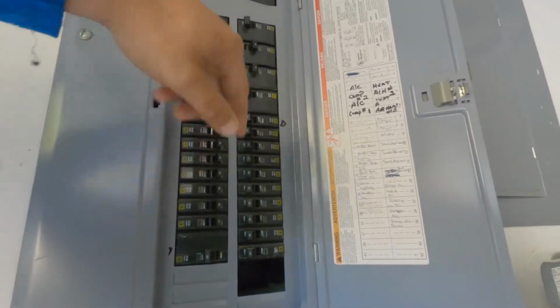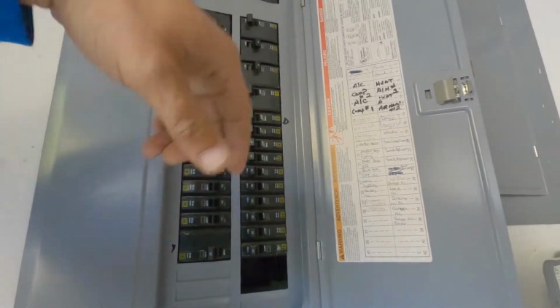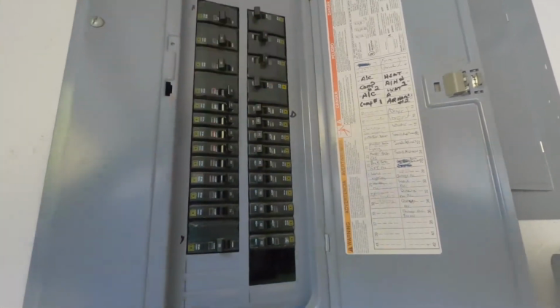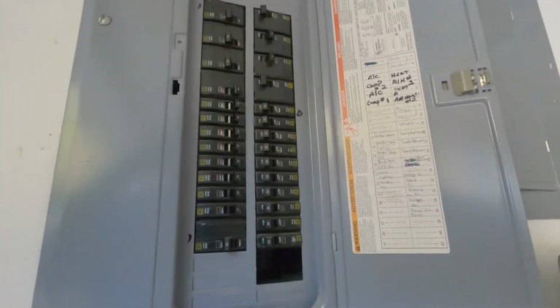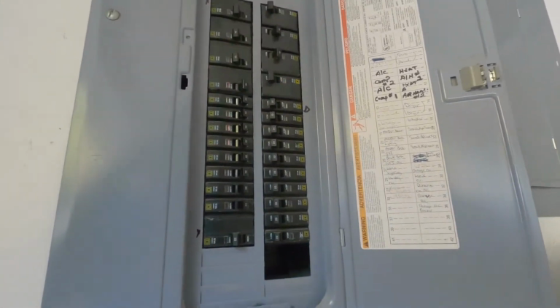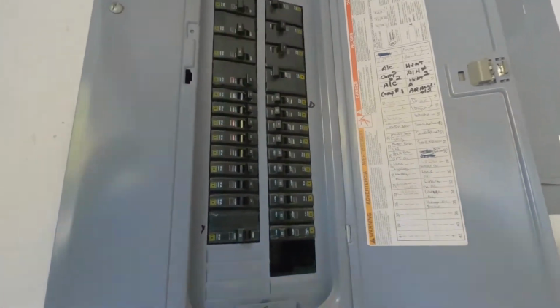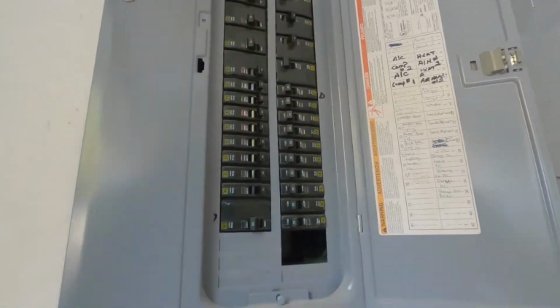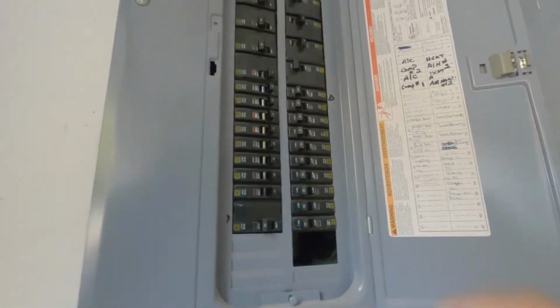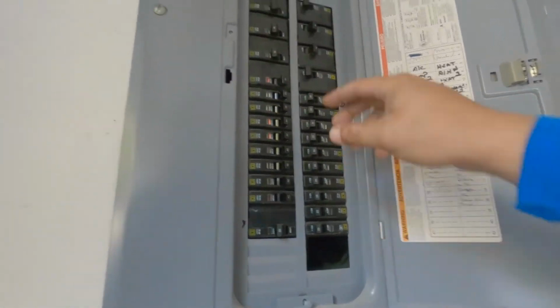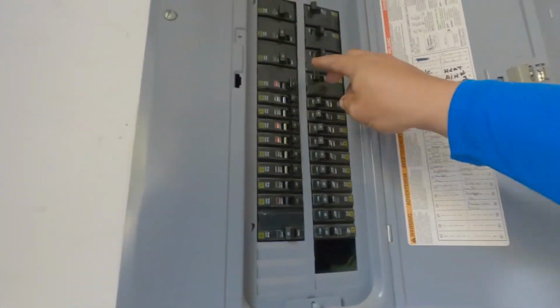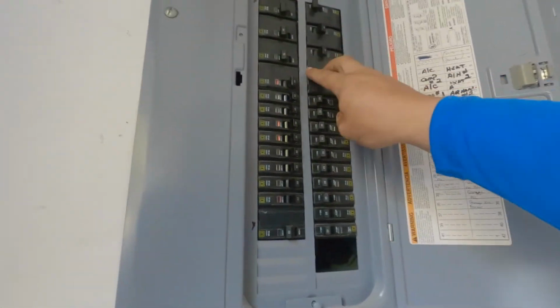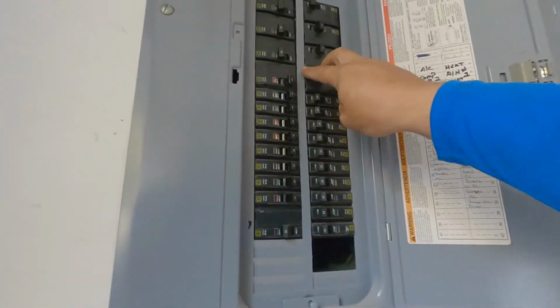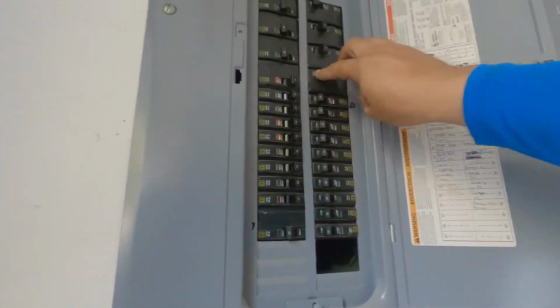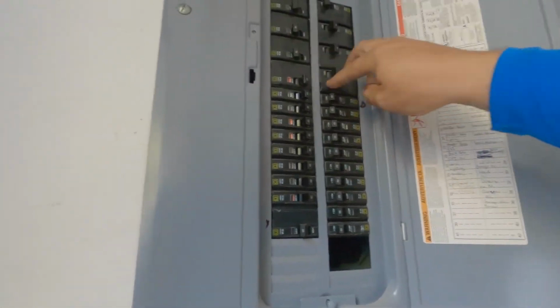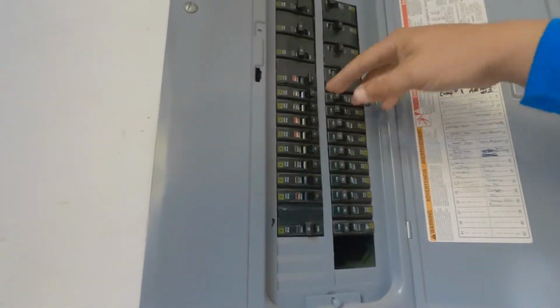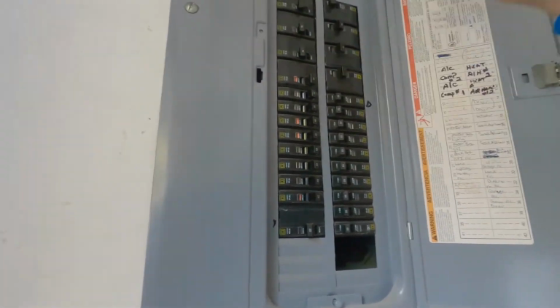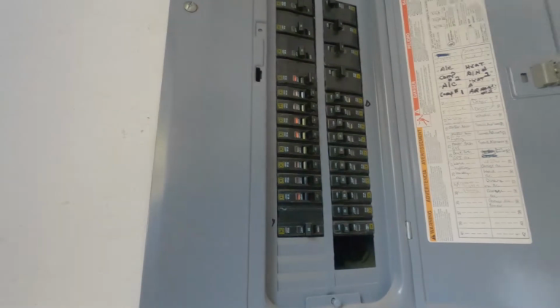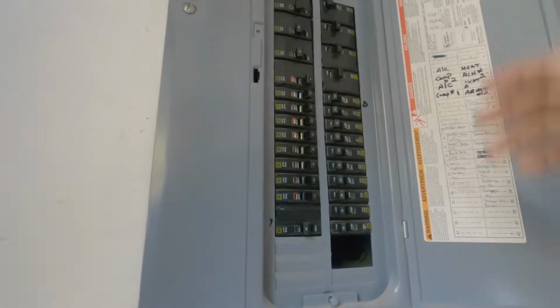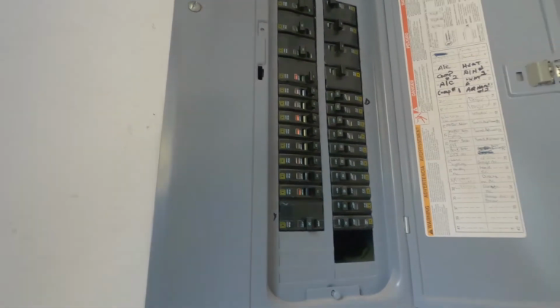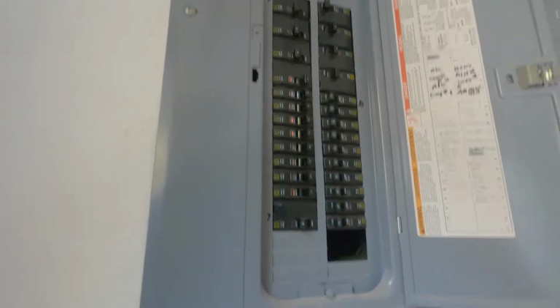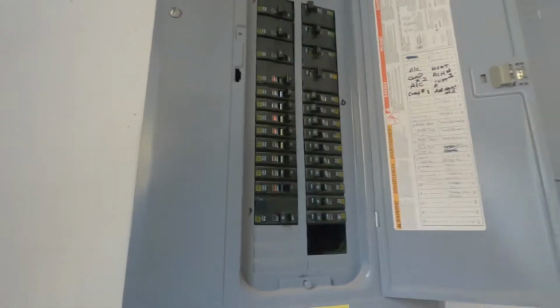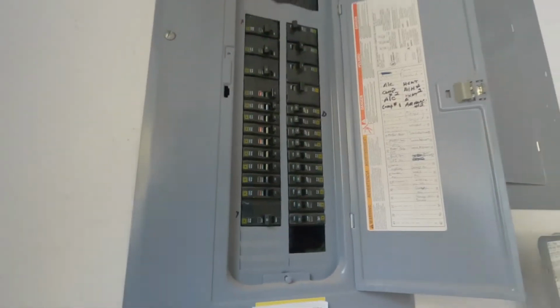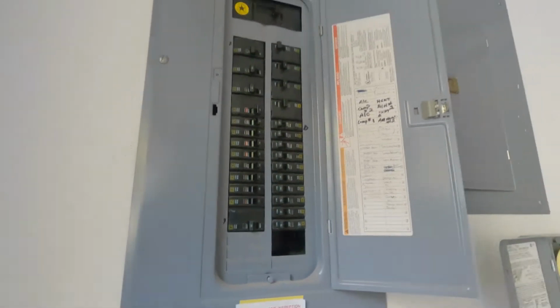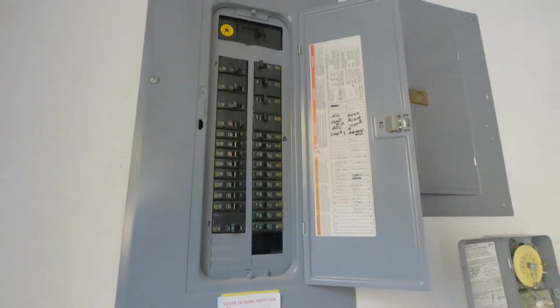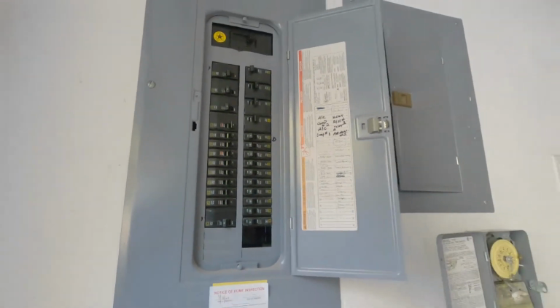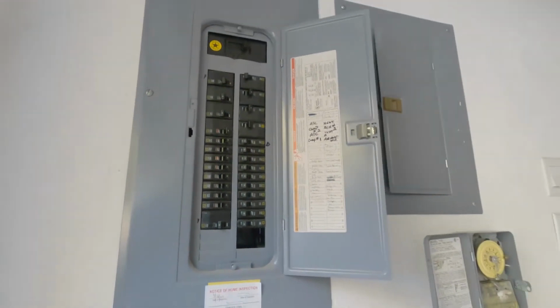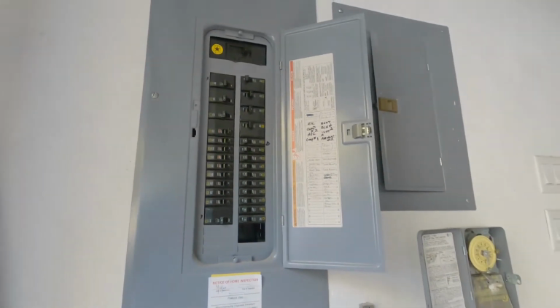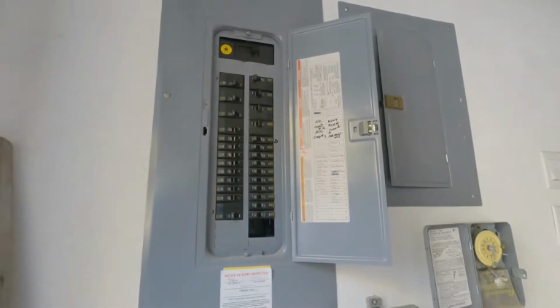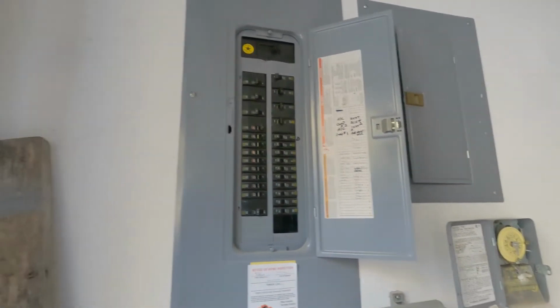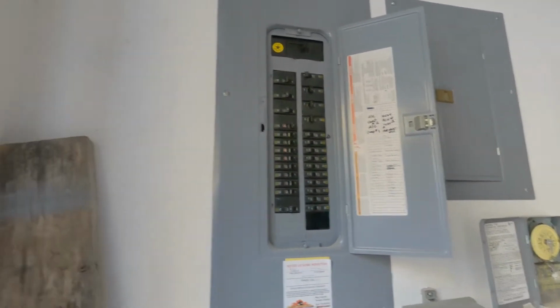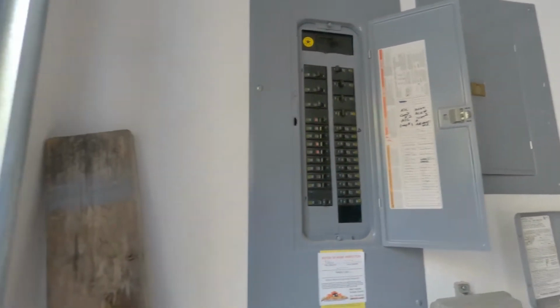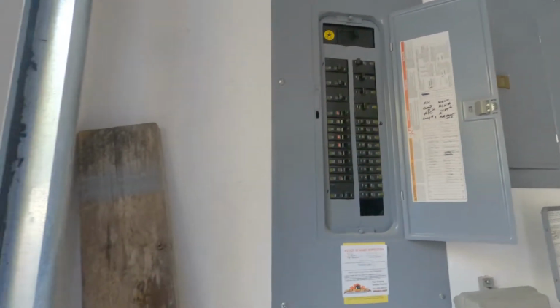We are going to power everything down. No accidents — verify your power is off before you touch anything.